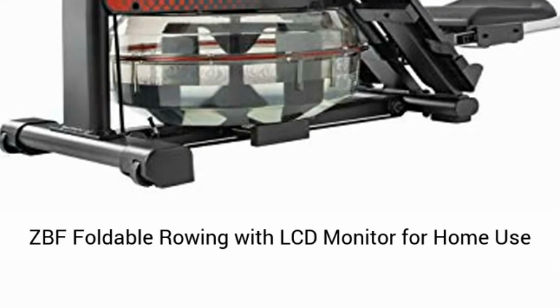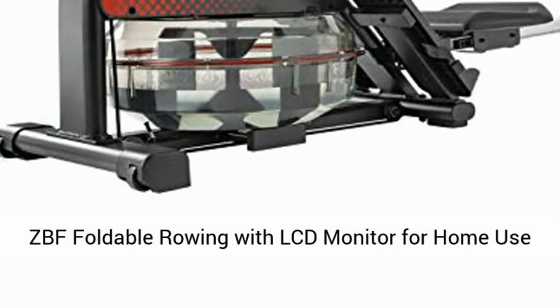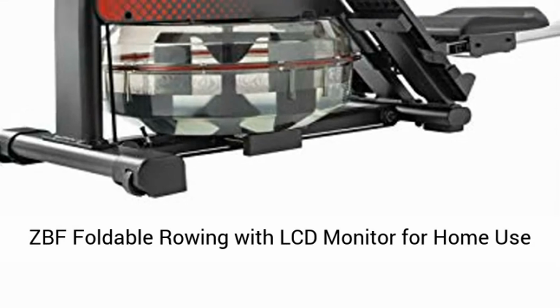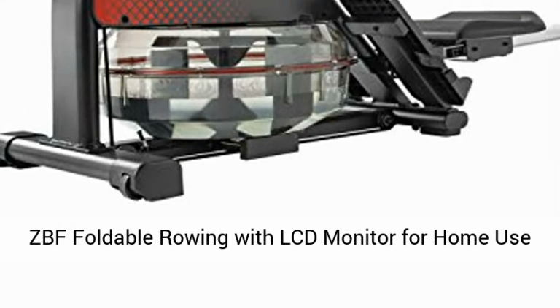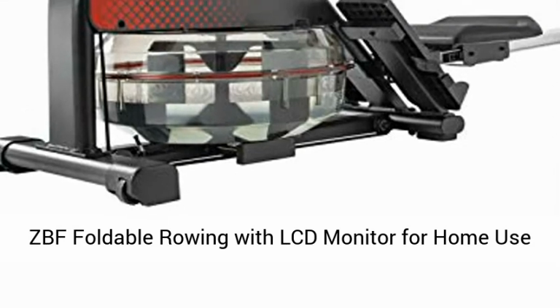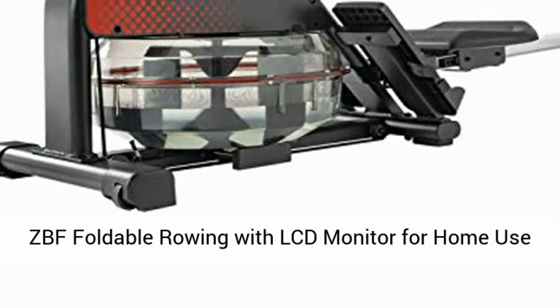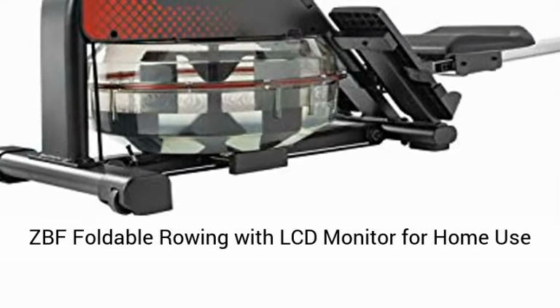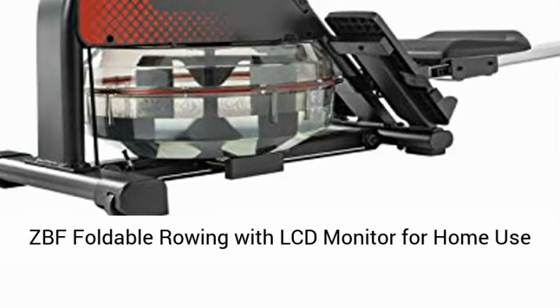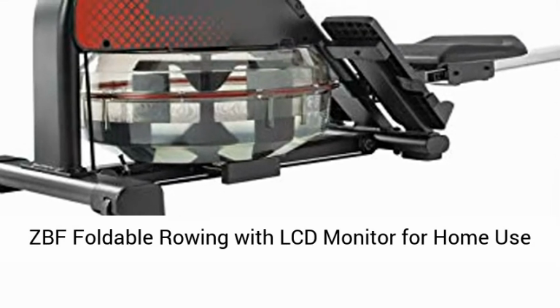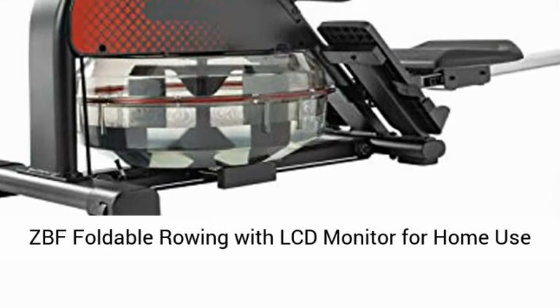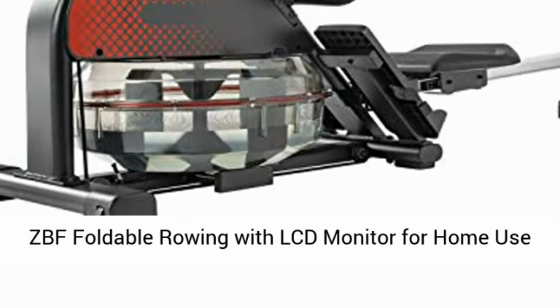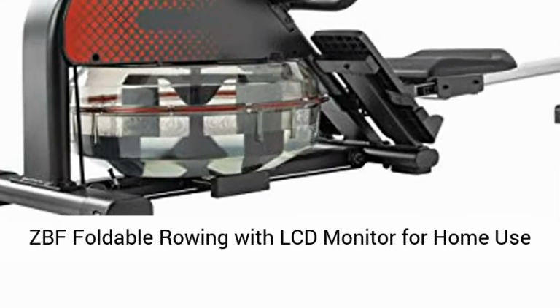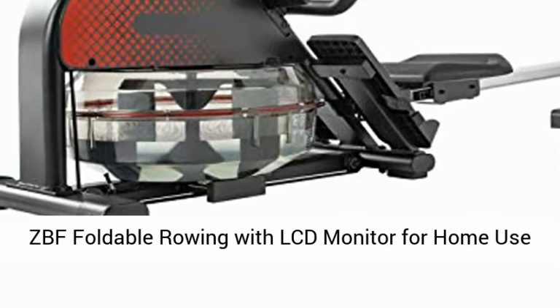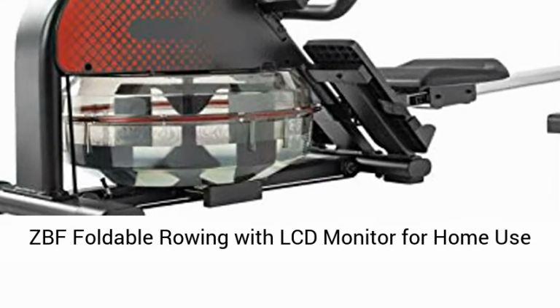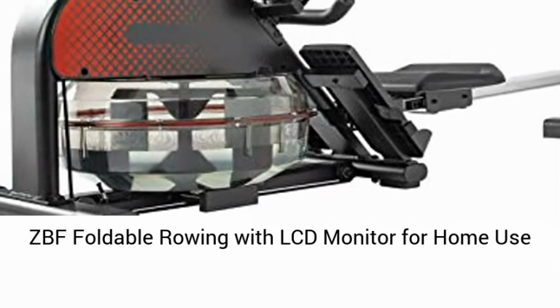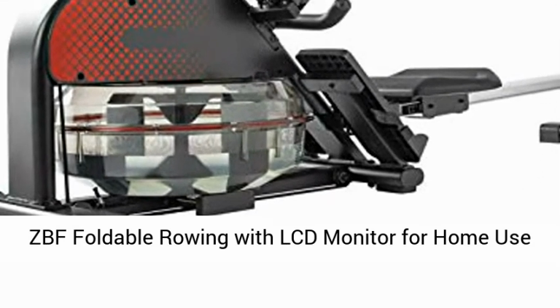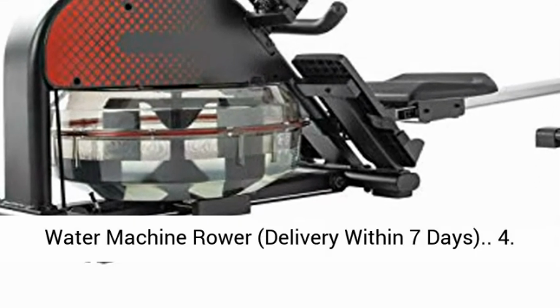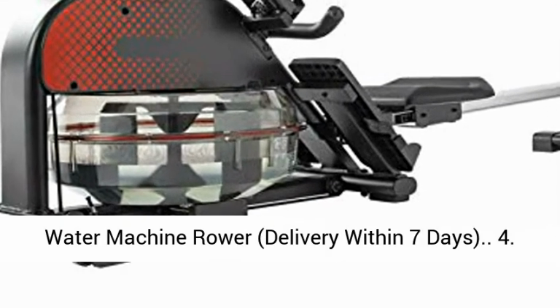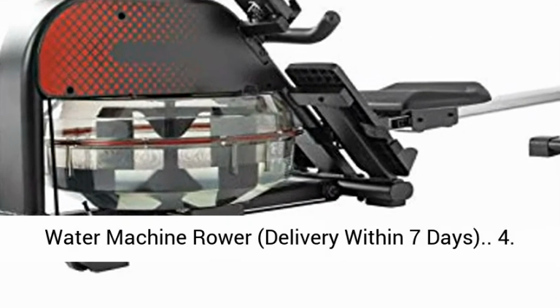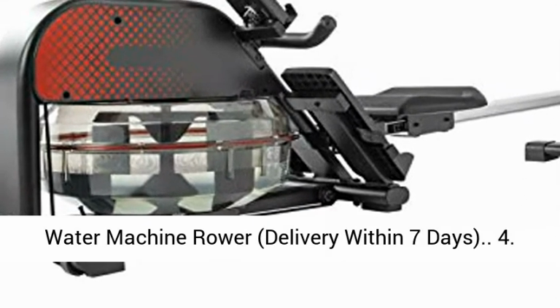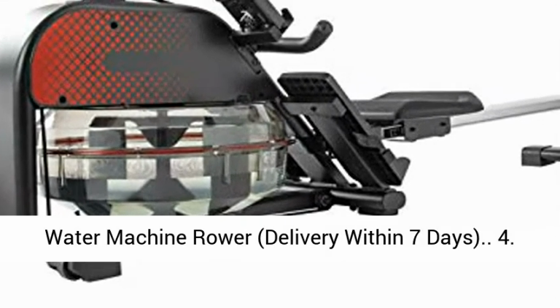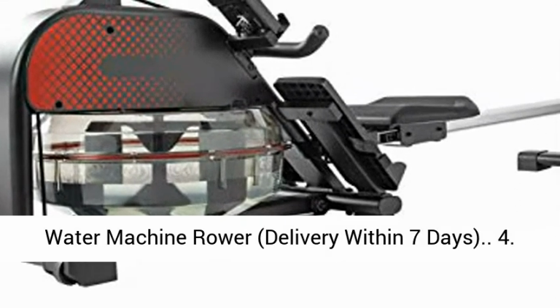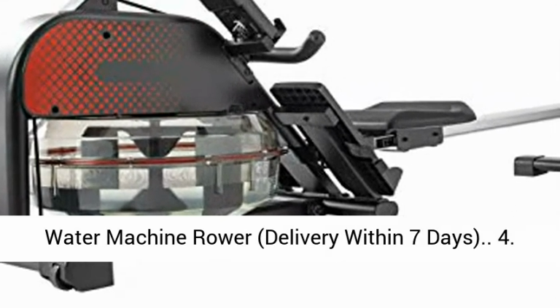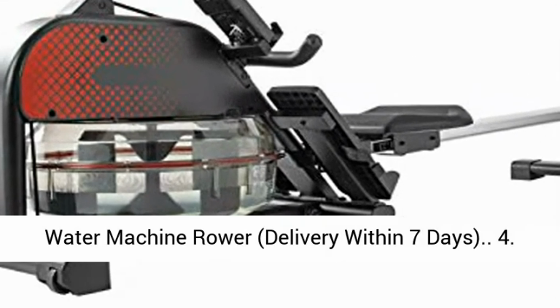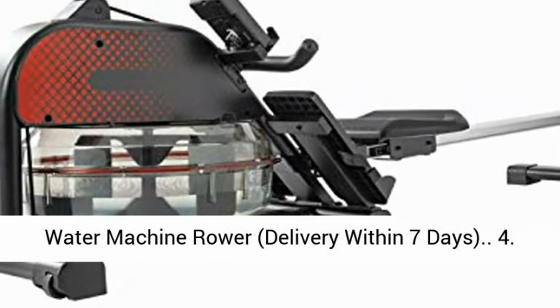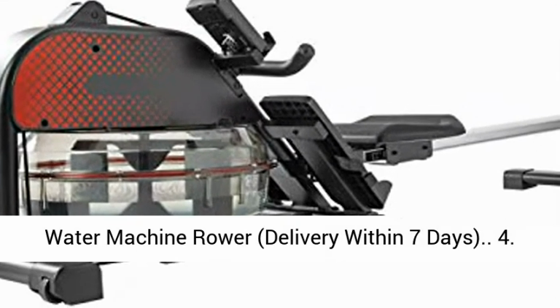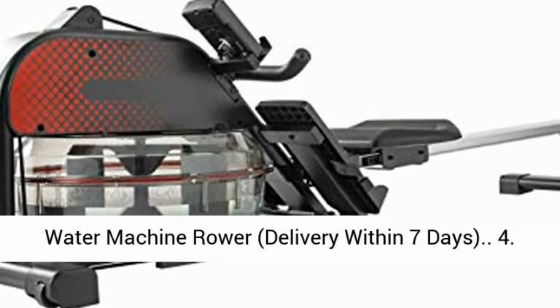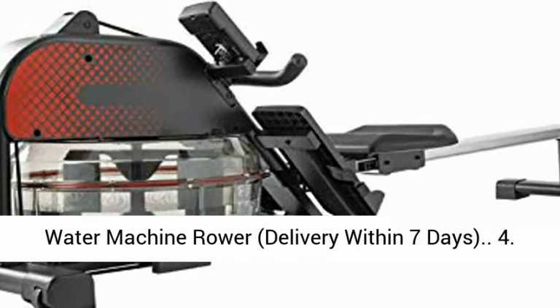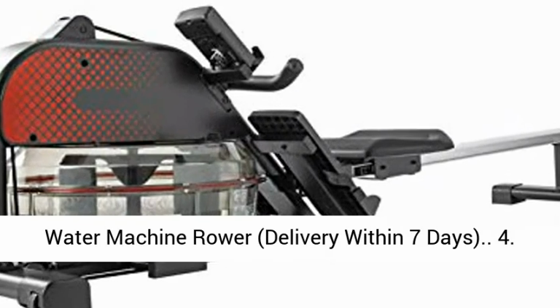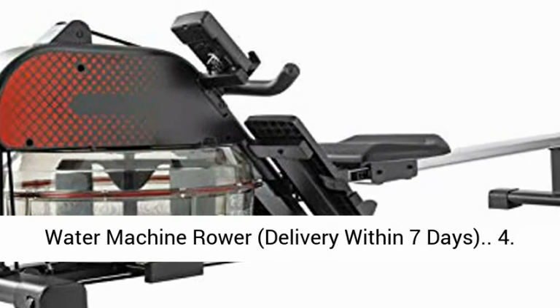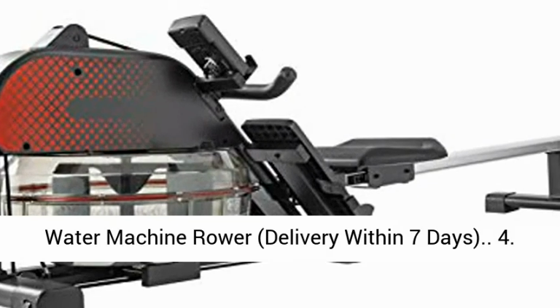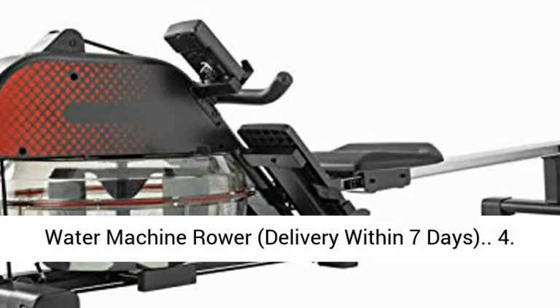ZBF foldable rowing machine with LCD monitor for home use — a water machine rower with delivery within 7 days.